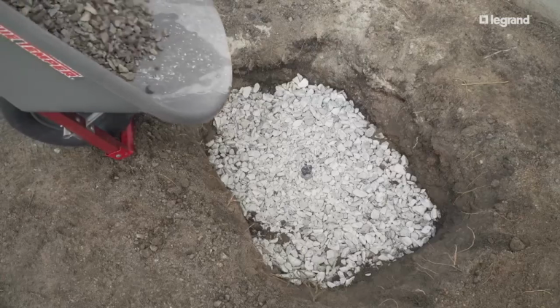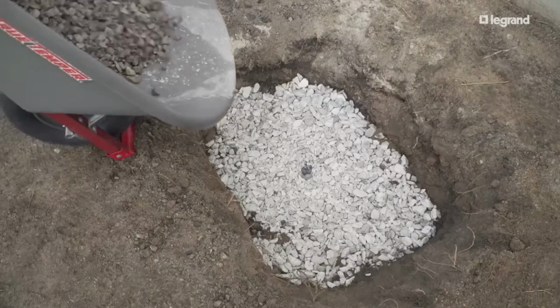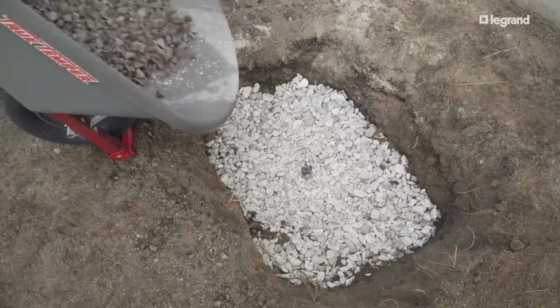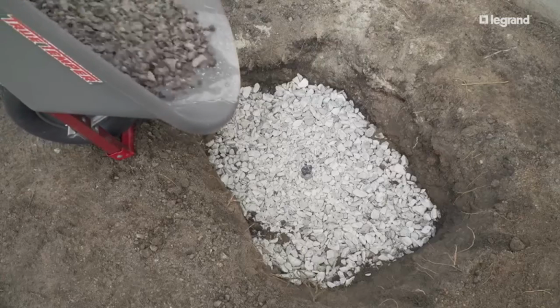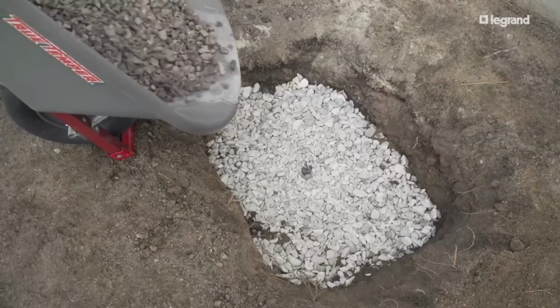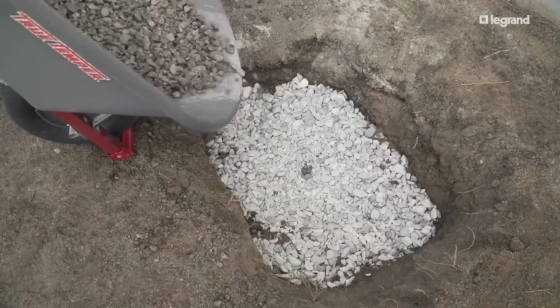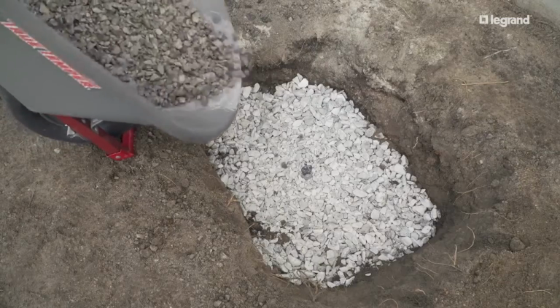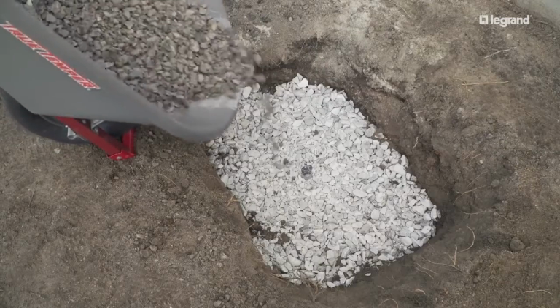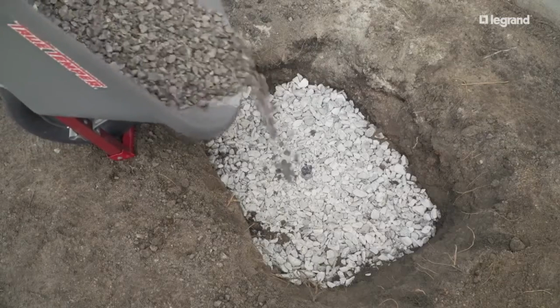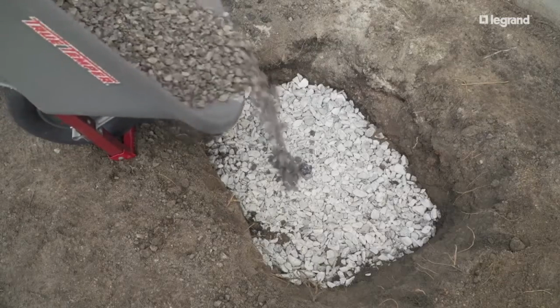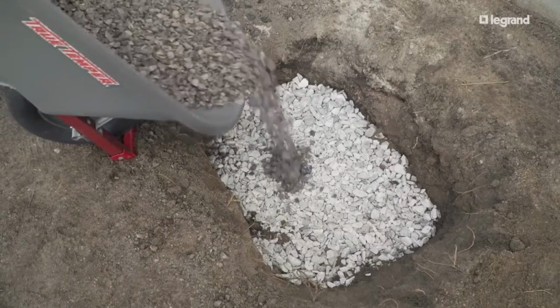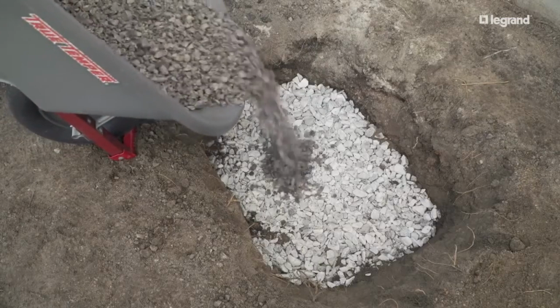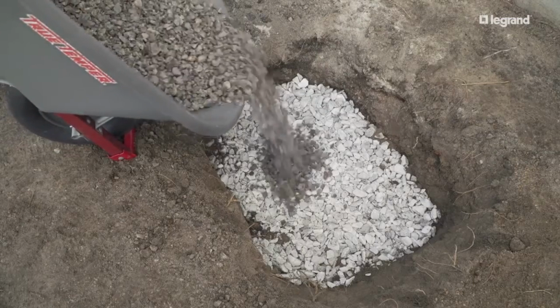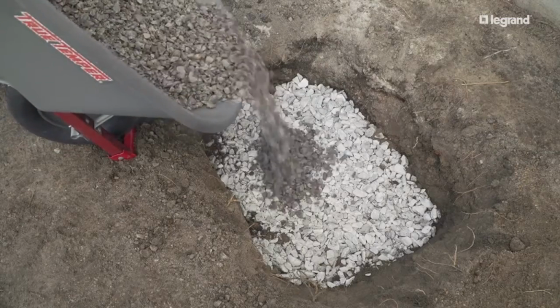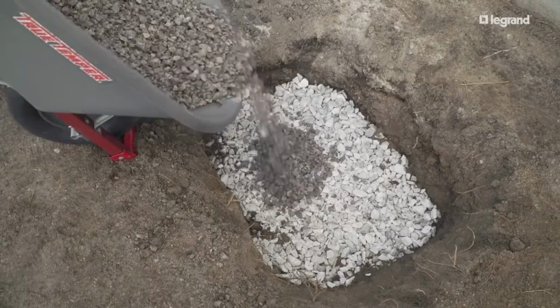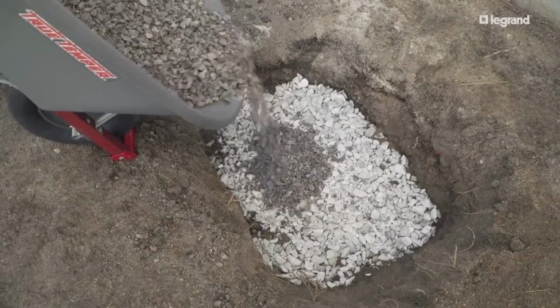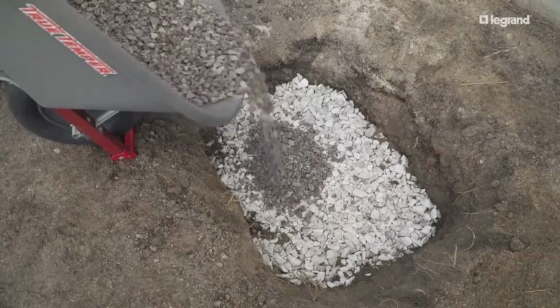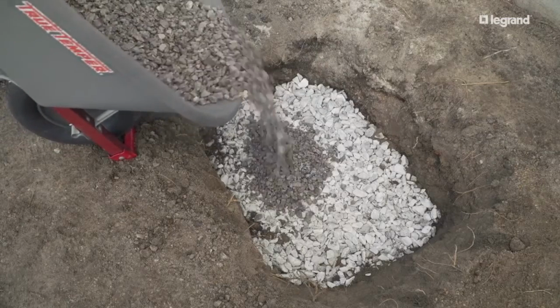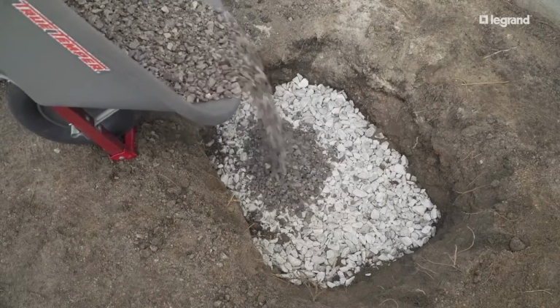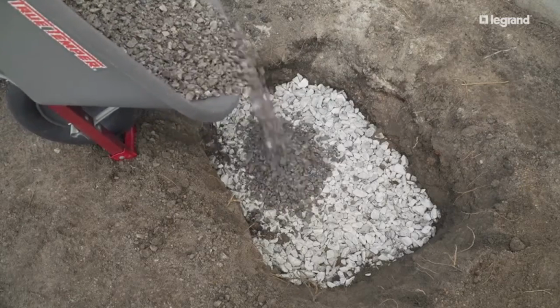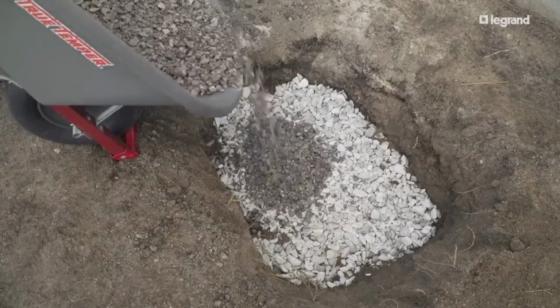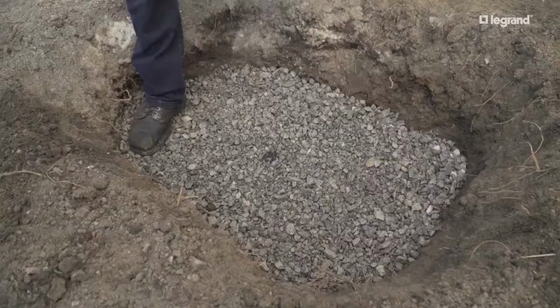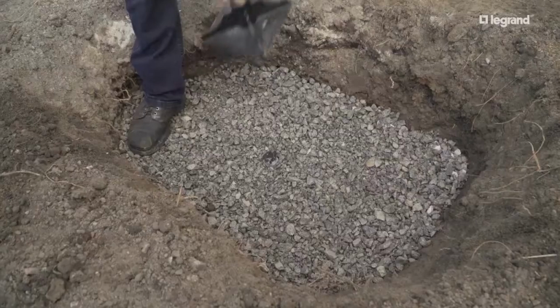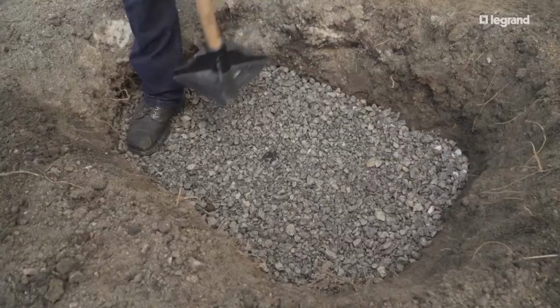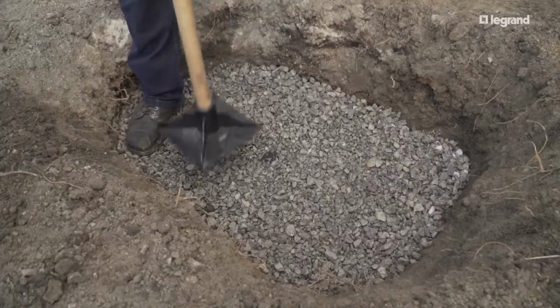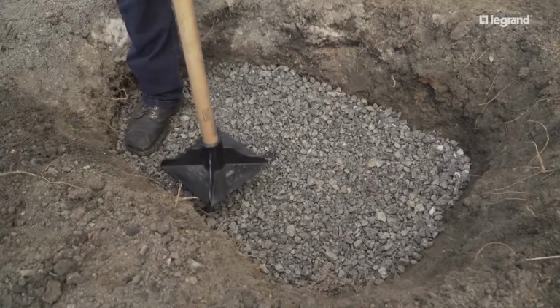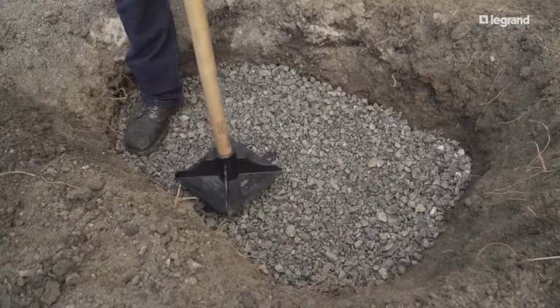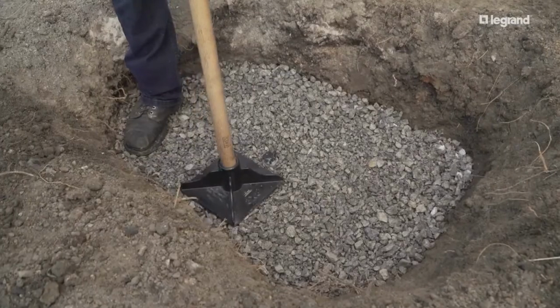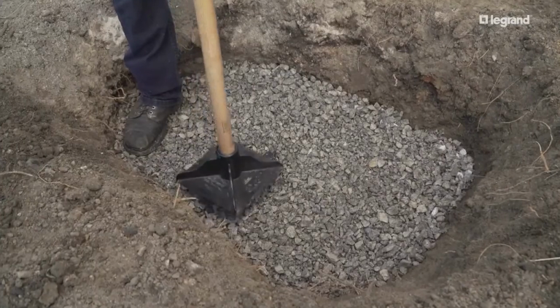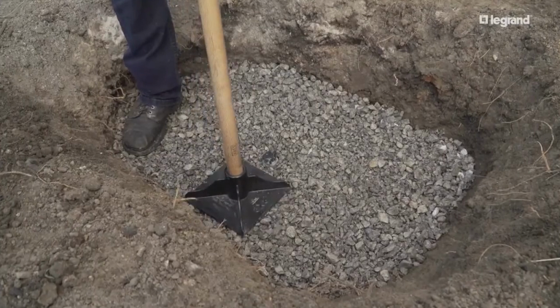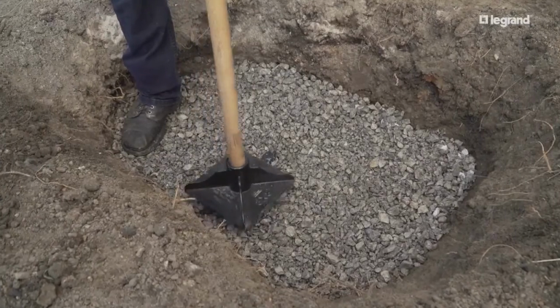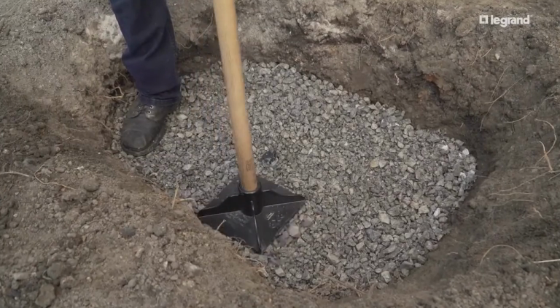Add another 2½-inch layer of No. 8 grade crushed stone and compact to the top of the male adapter.